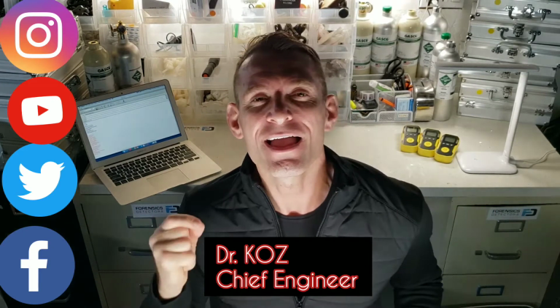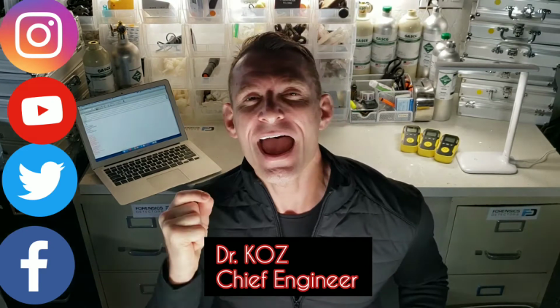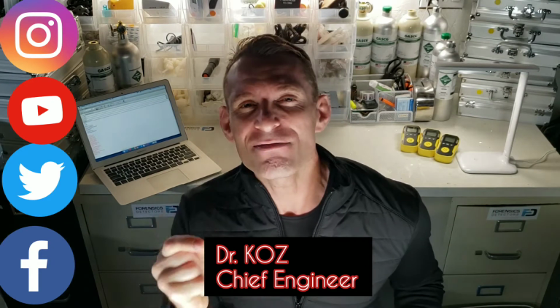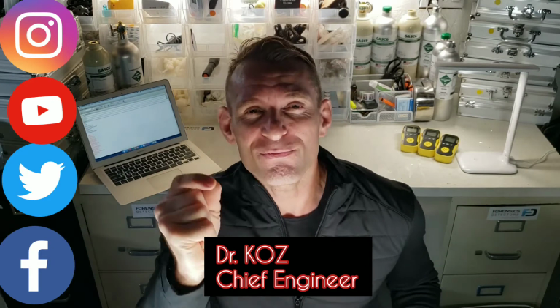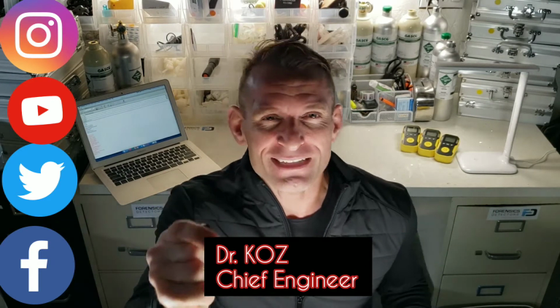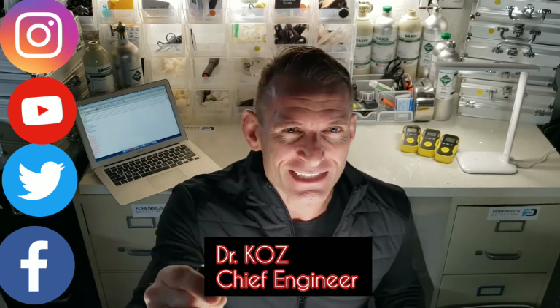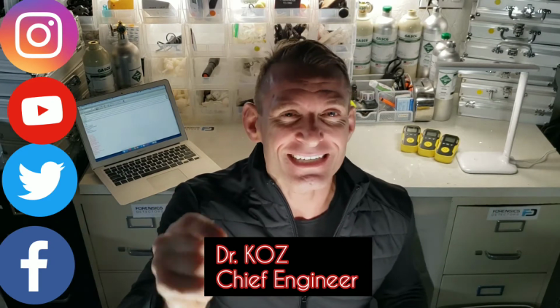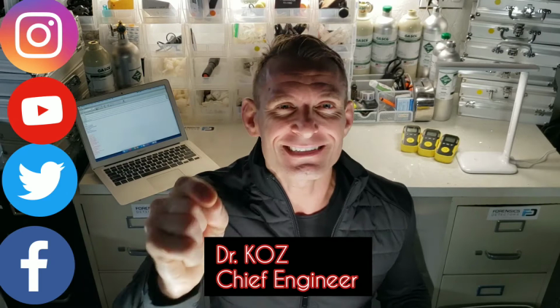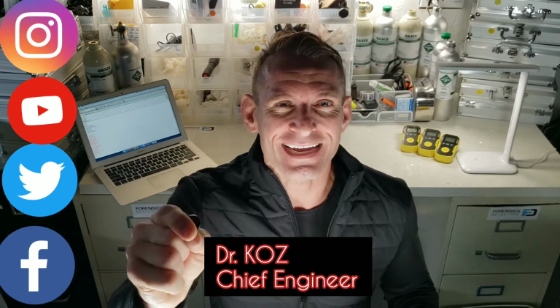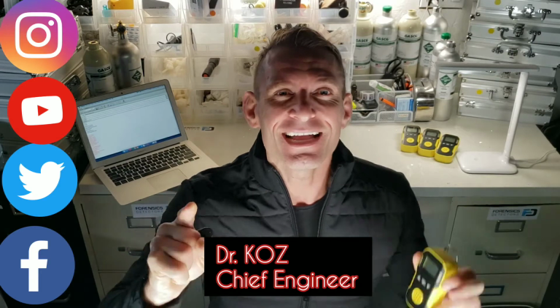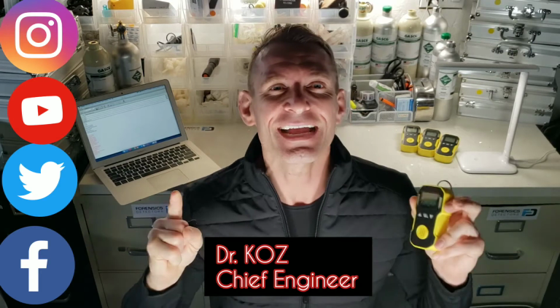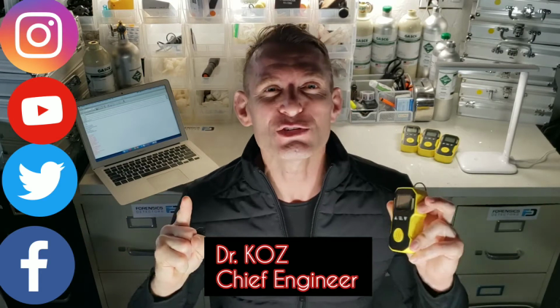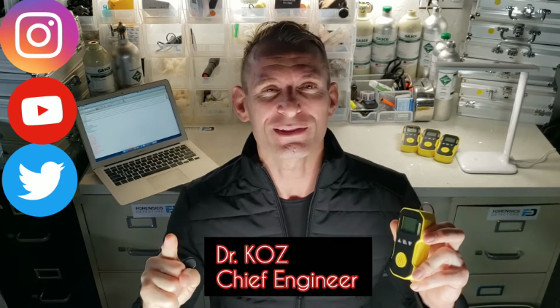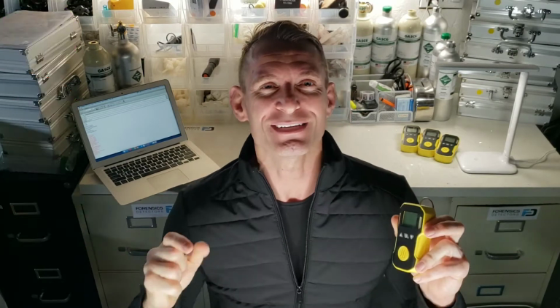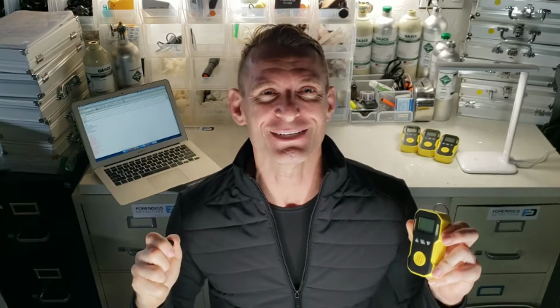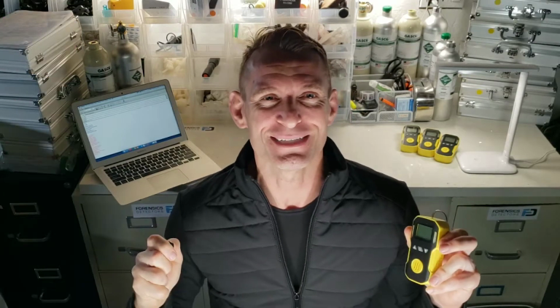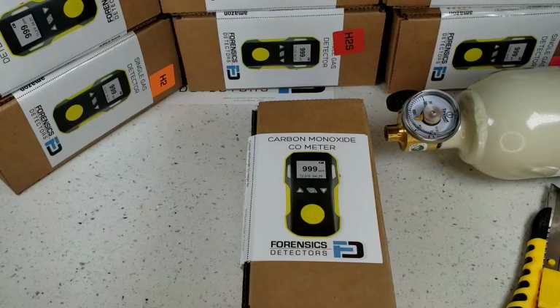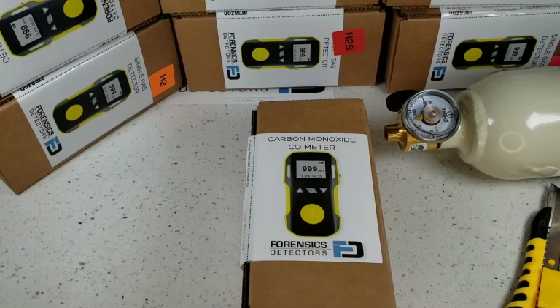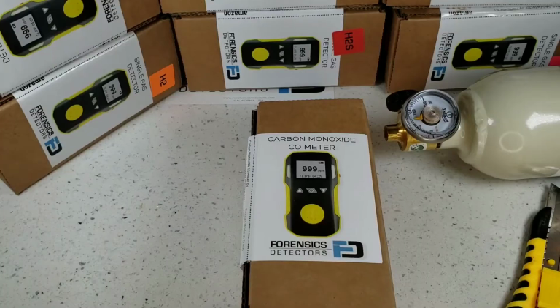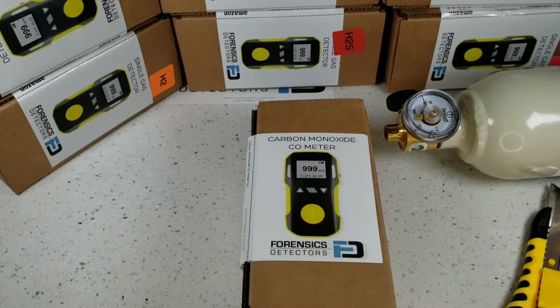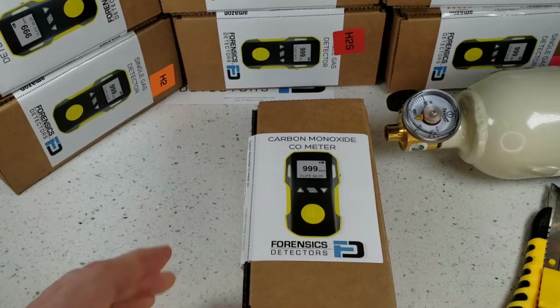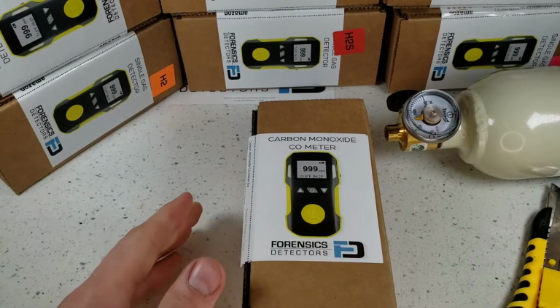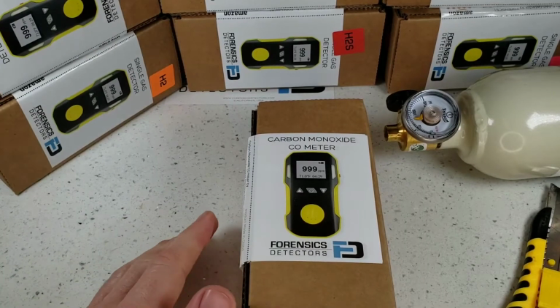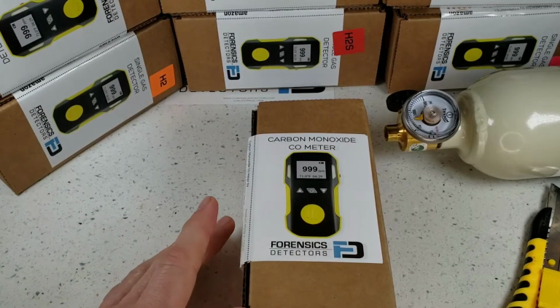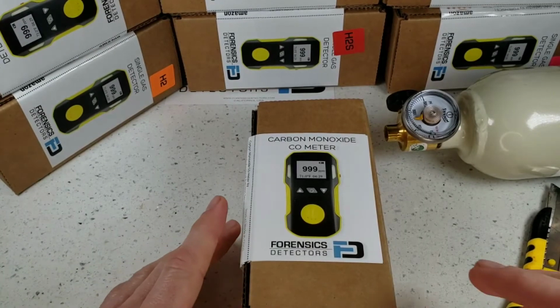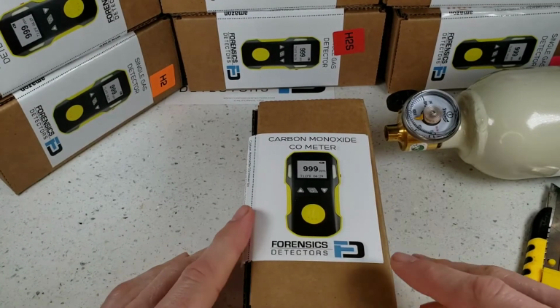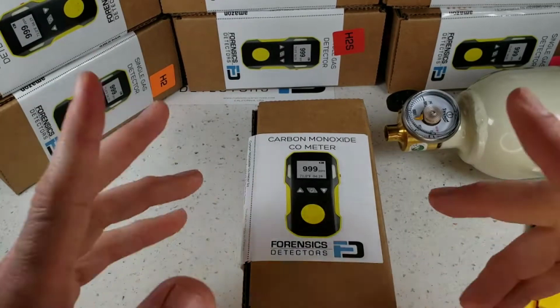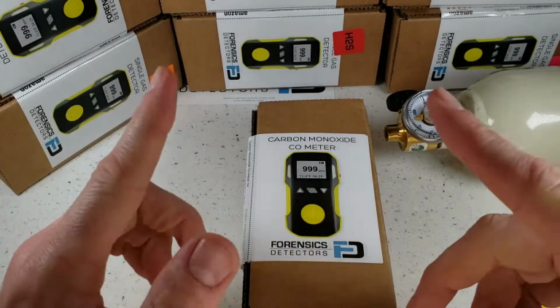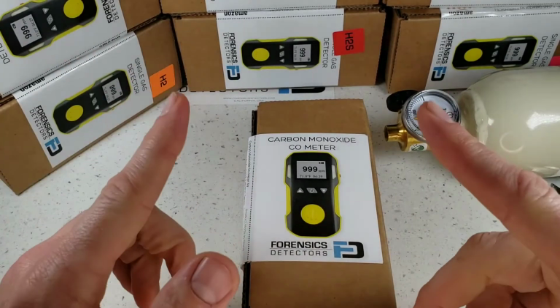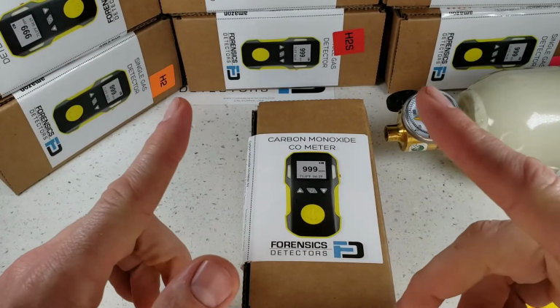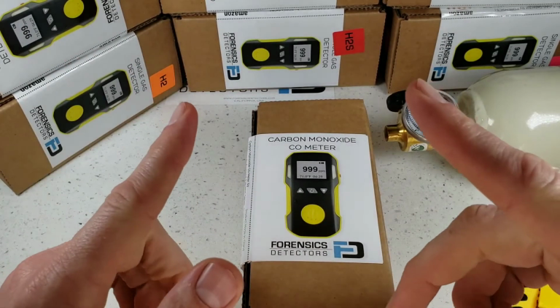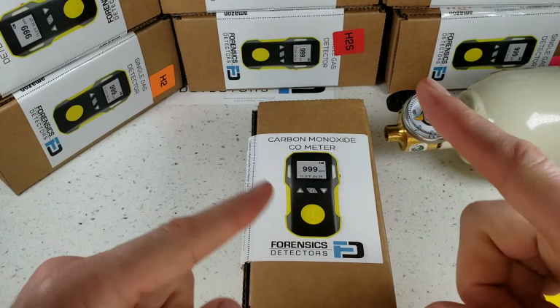Have a fantastic day. Enjoy the video. We're unboxing our FD90 gas detector by Forensic Detectives.